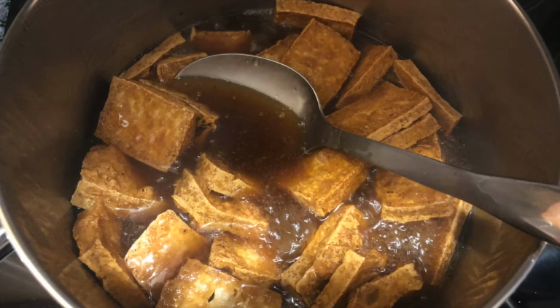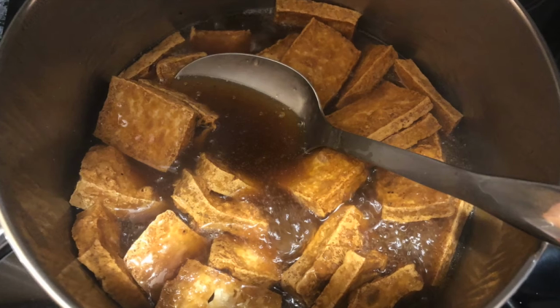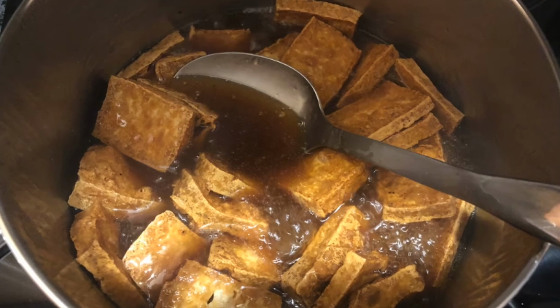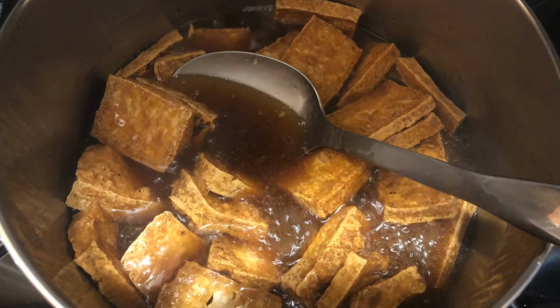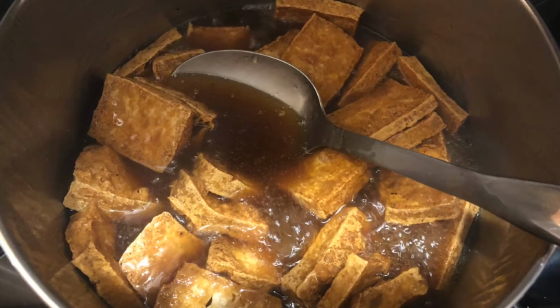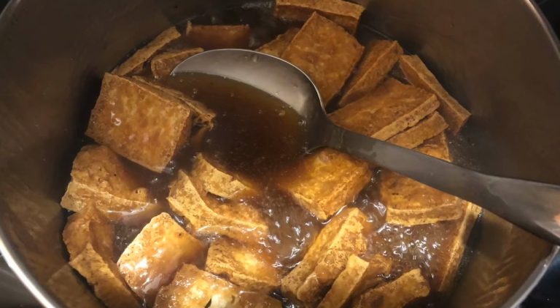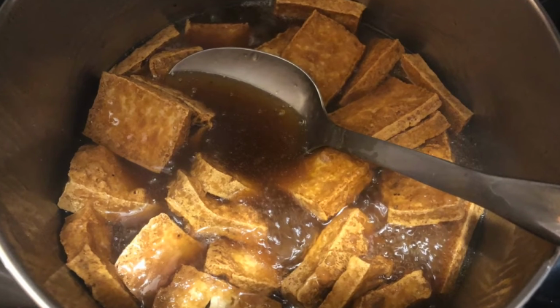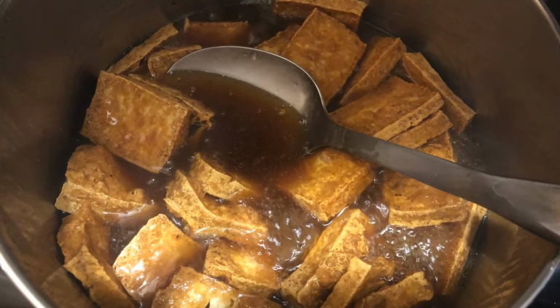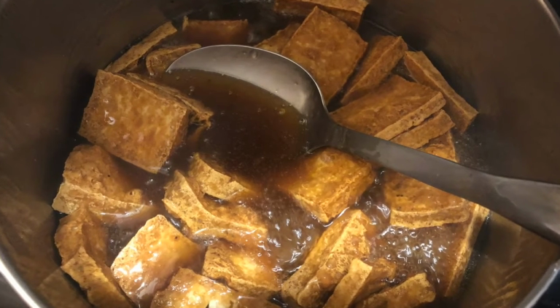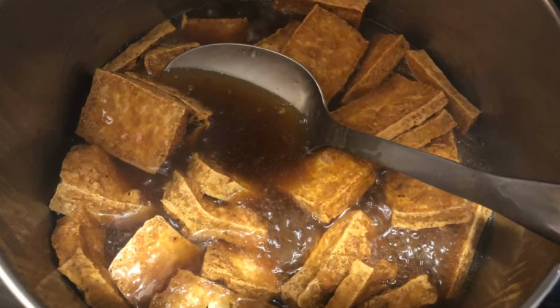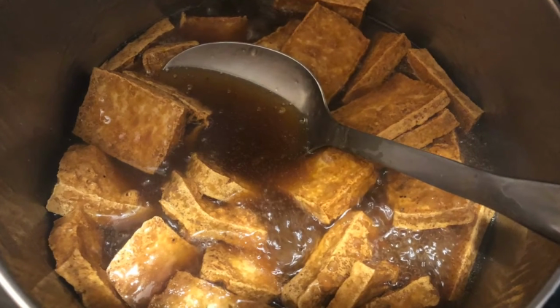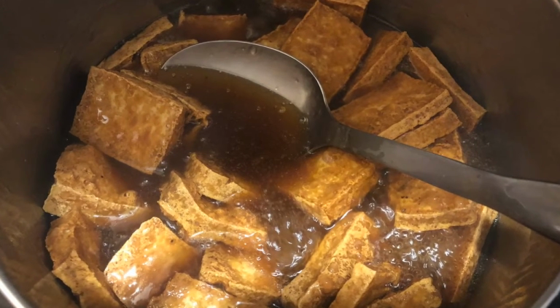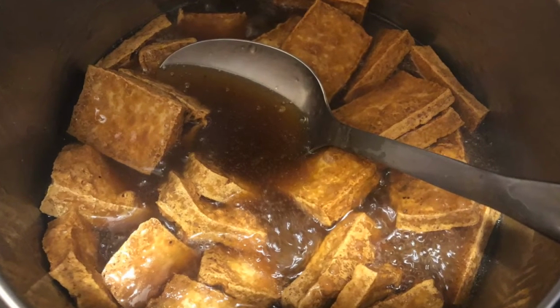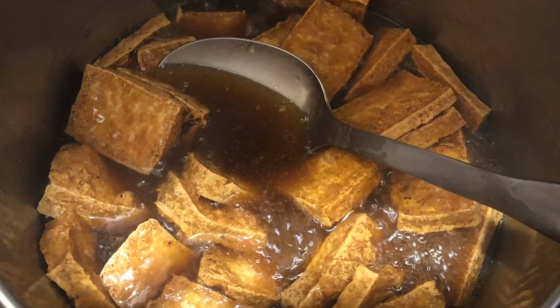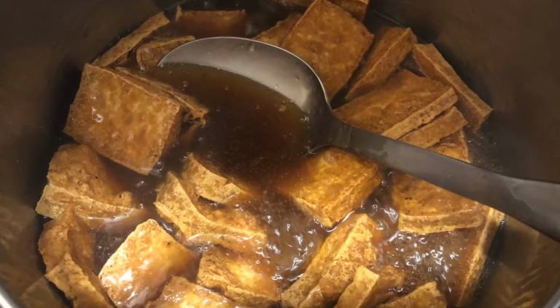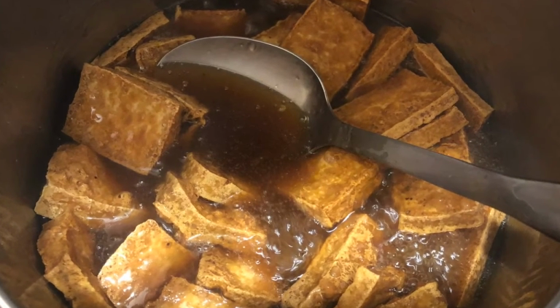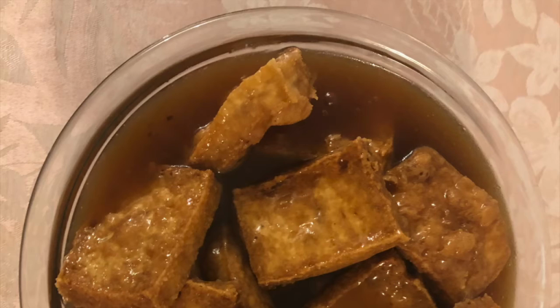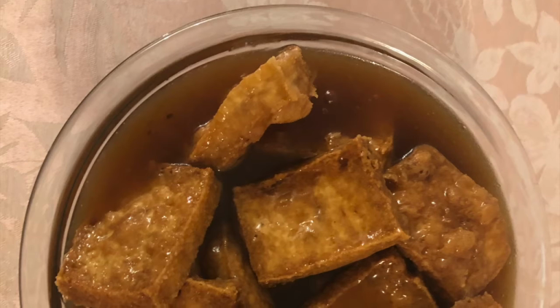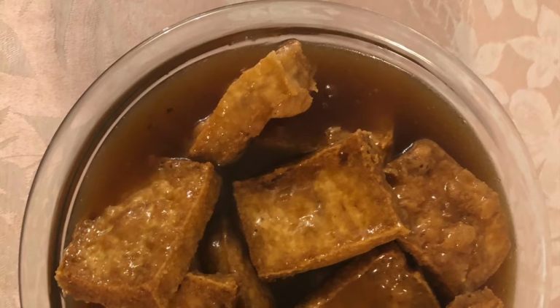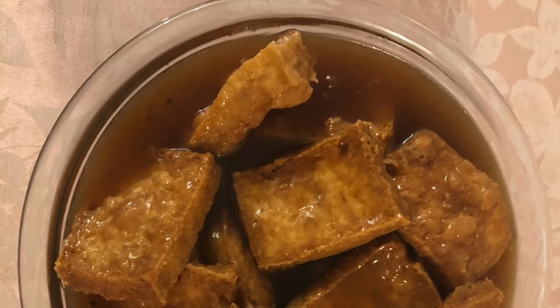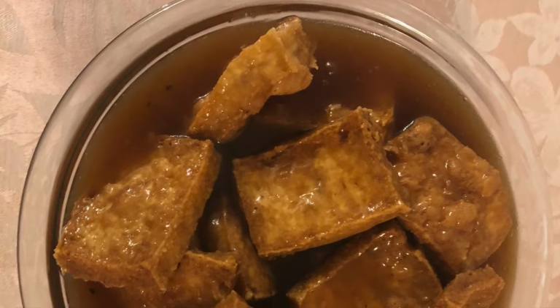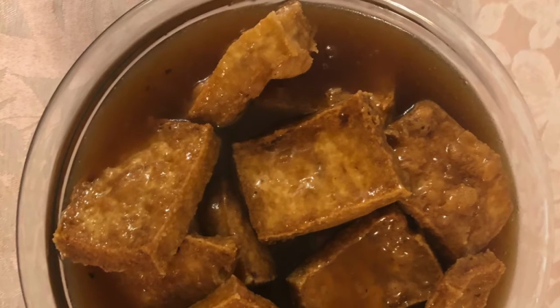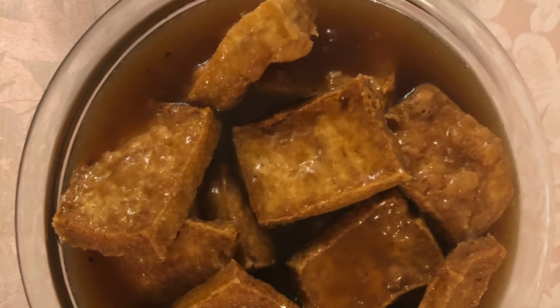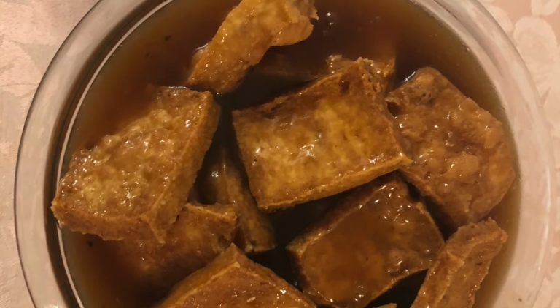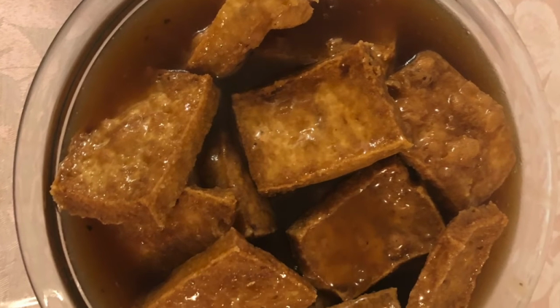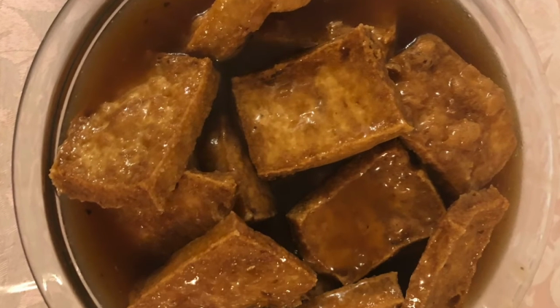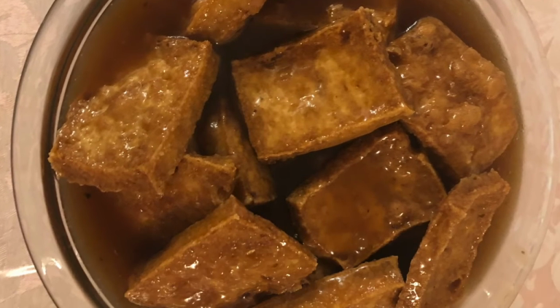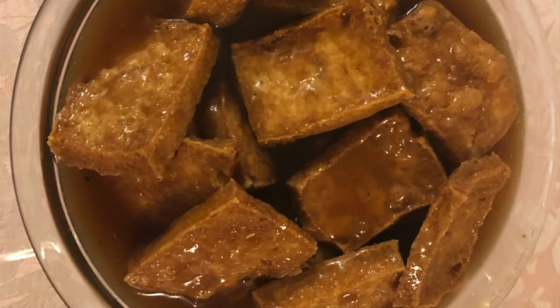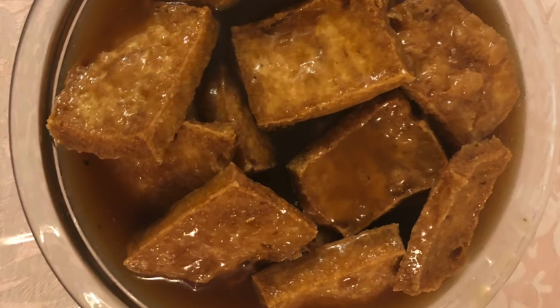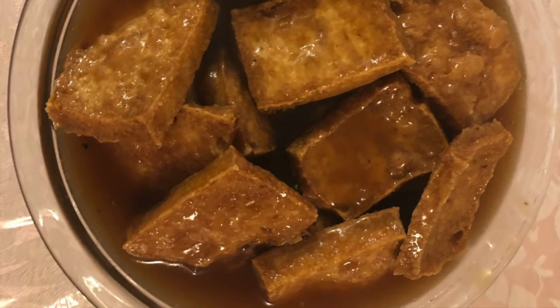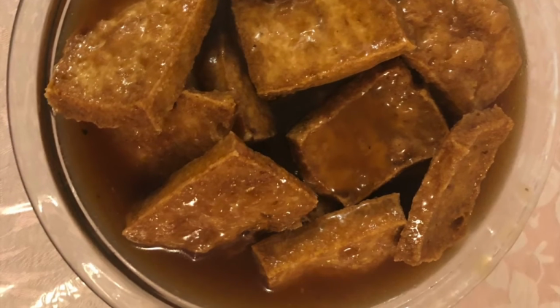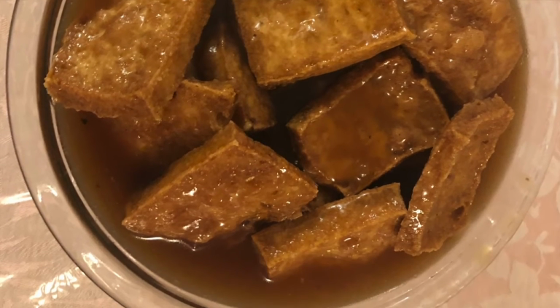I then added the tofu into the sauce and simmered it for 30 minutes. And there you have it — braised tofu in oyster sauce.